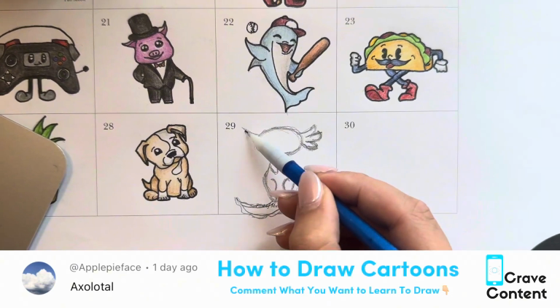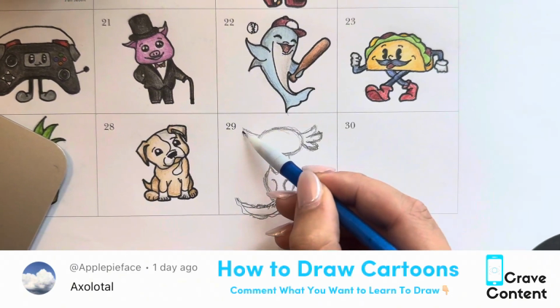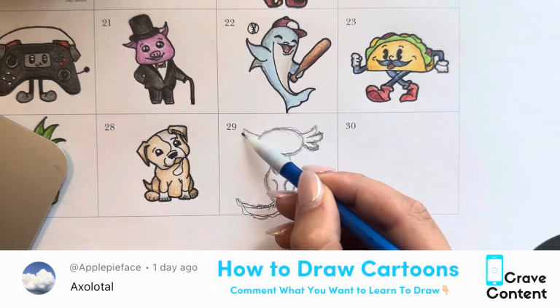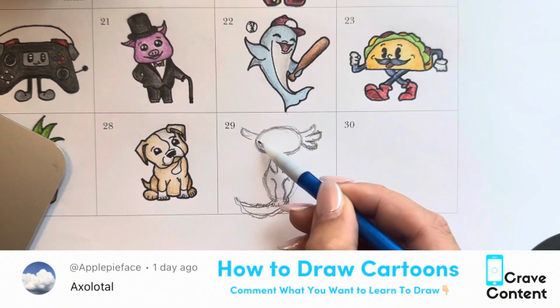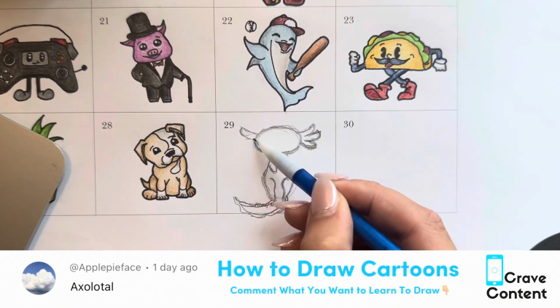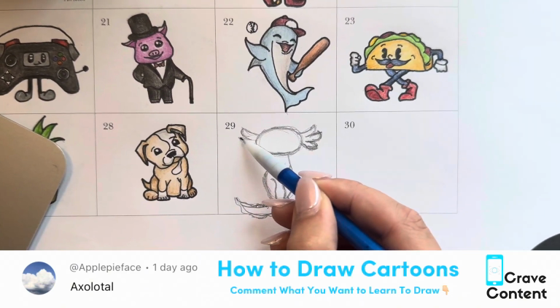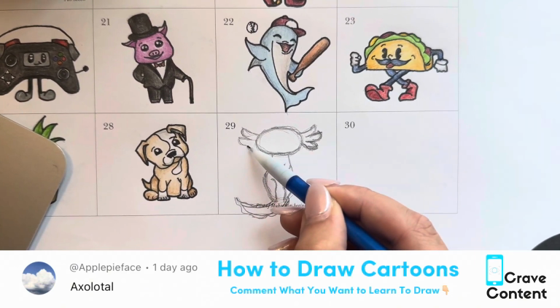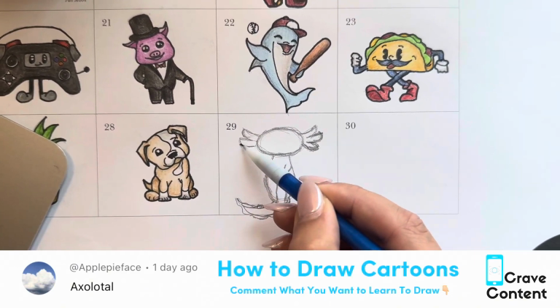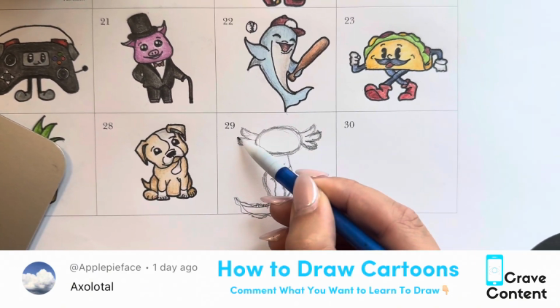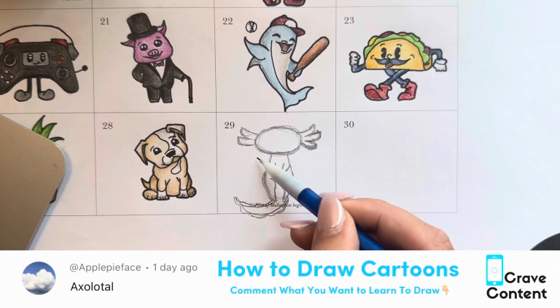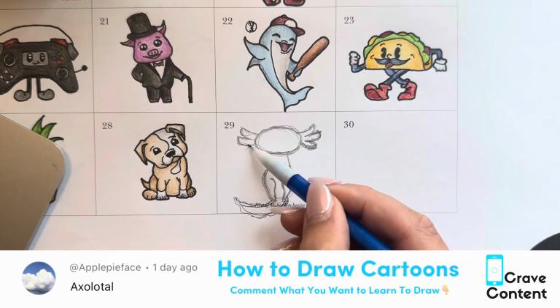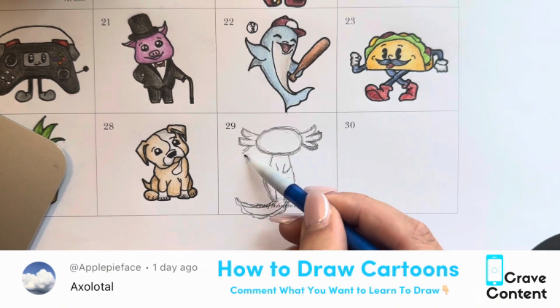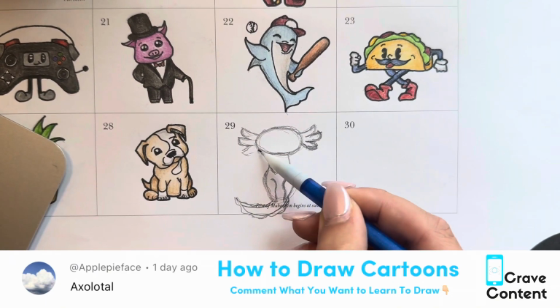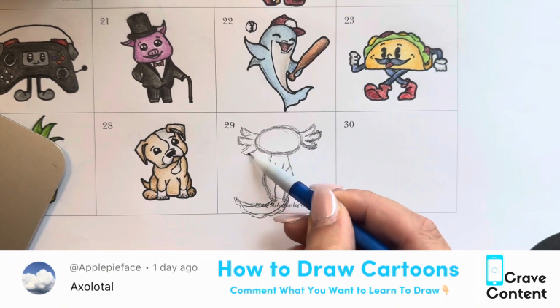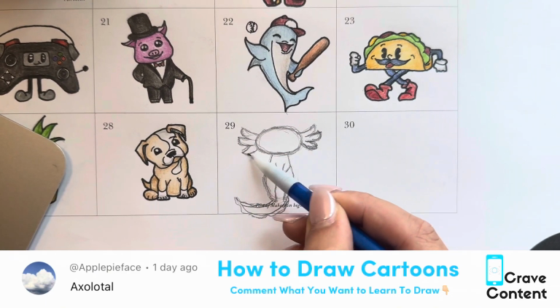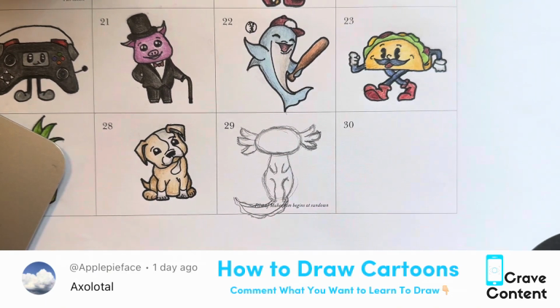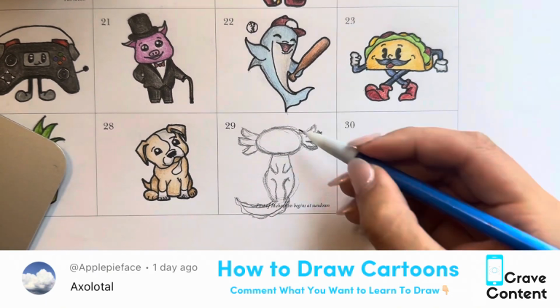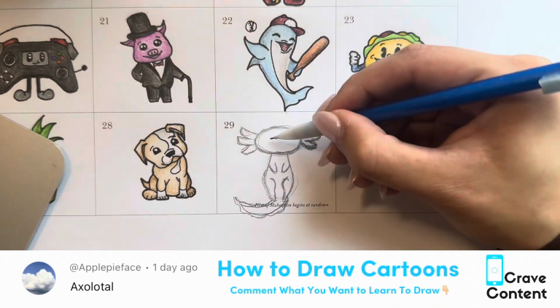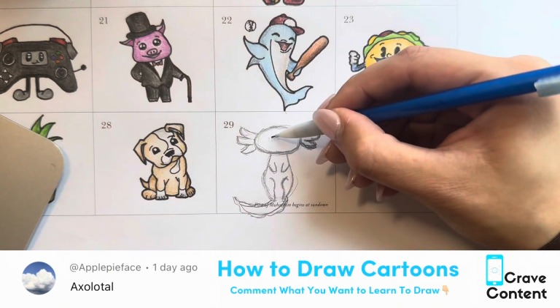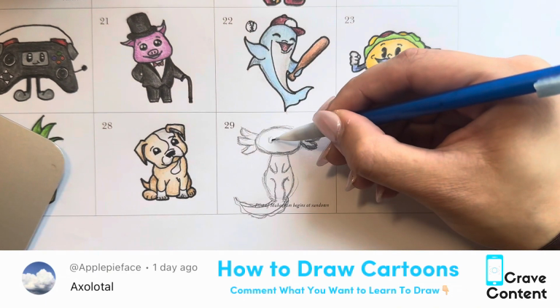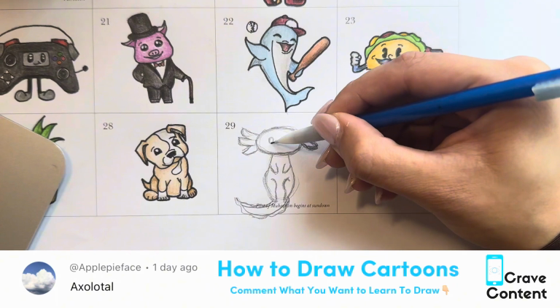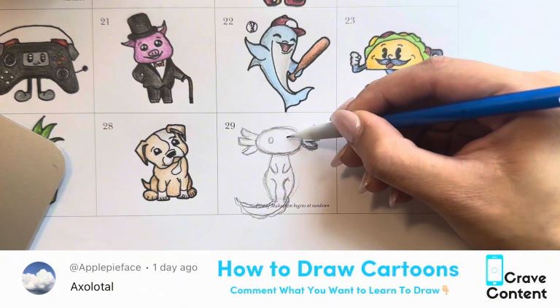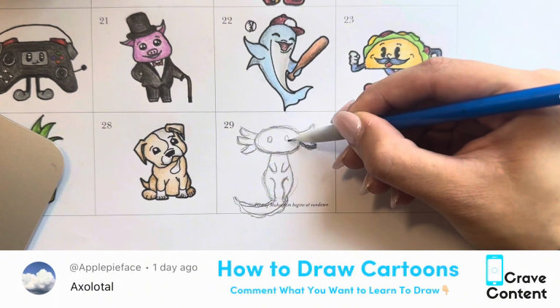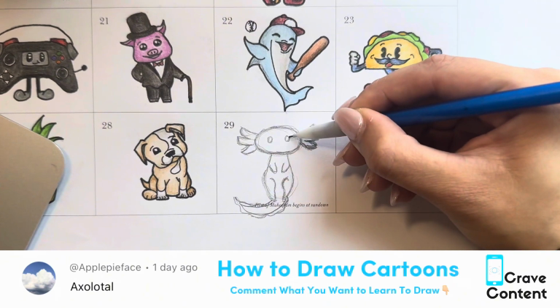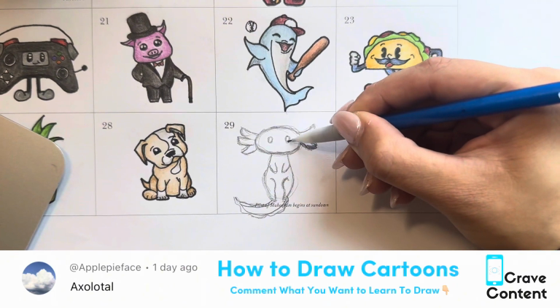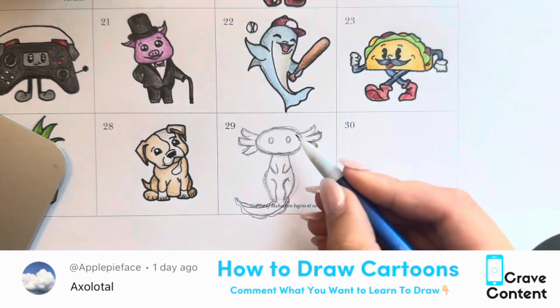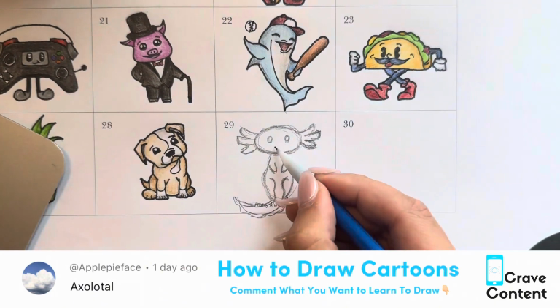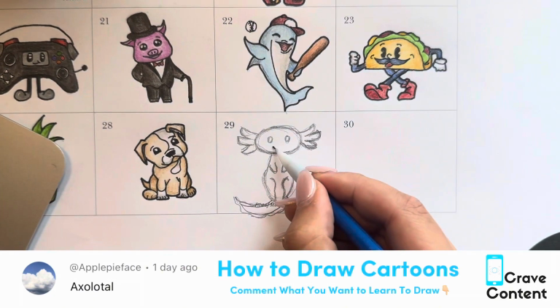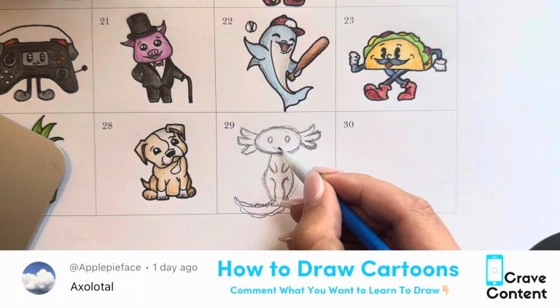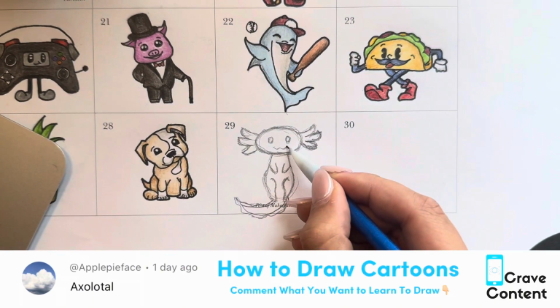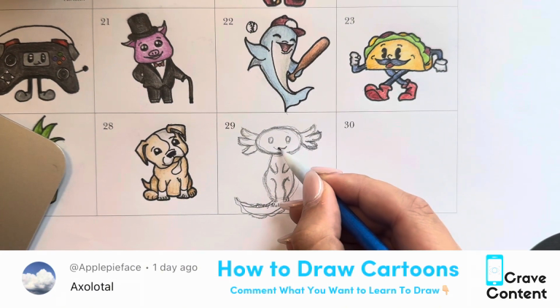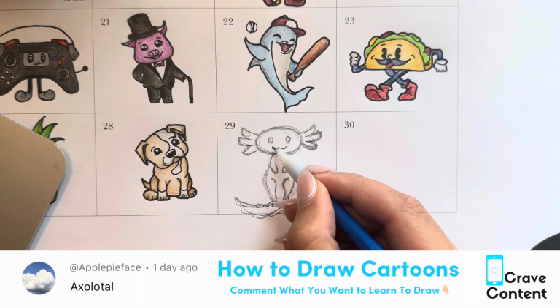Remember, these drawings do not have to turn out perfect — they are just doodles for fun. We're just making fun little cute cartoons.